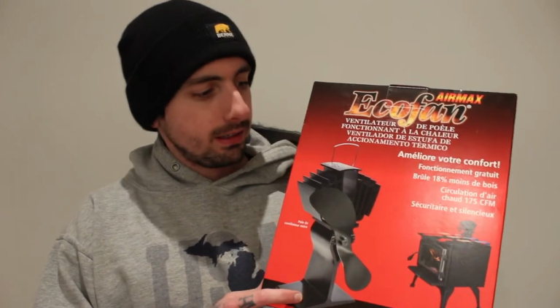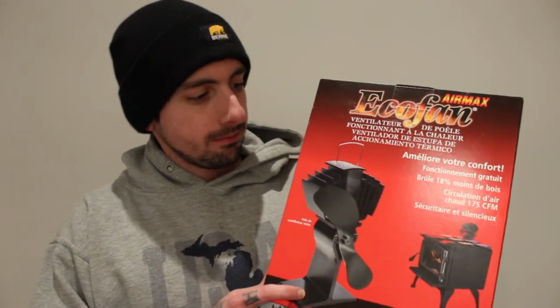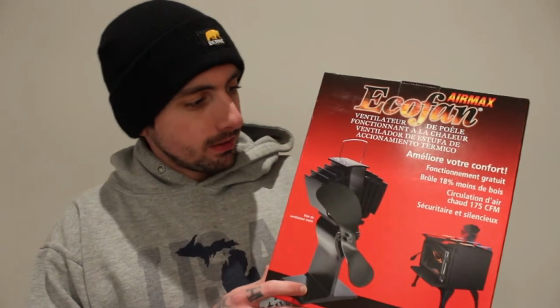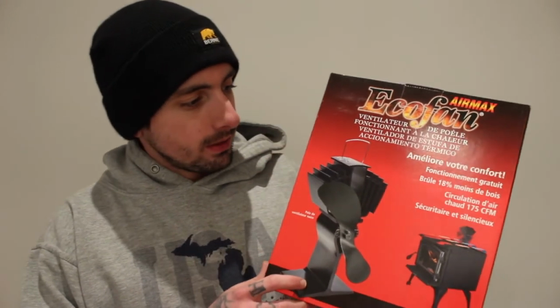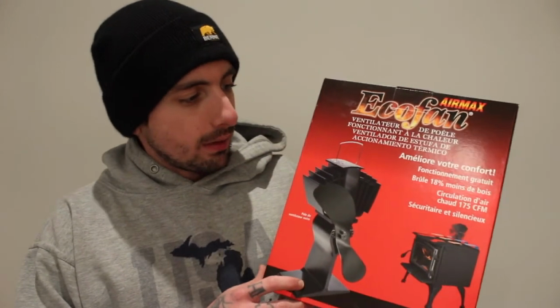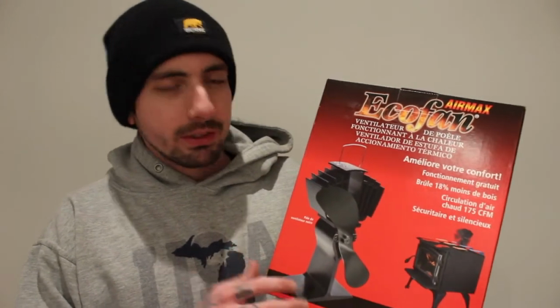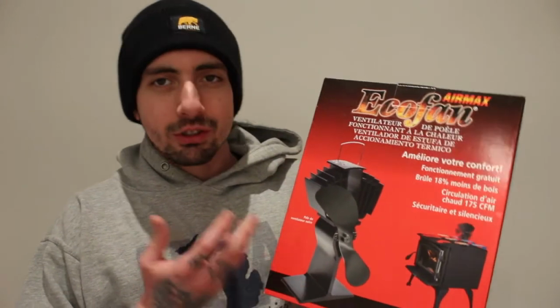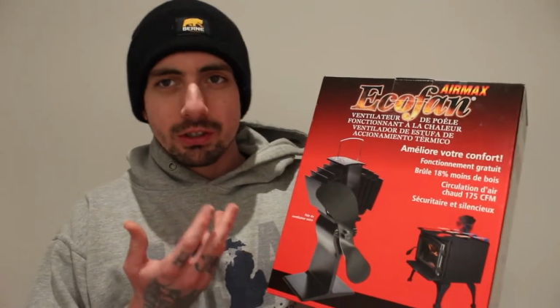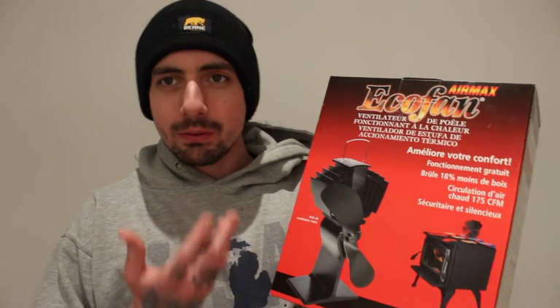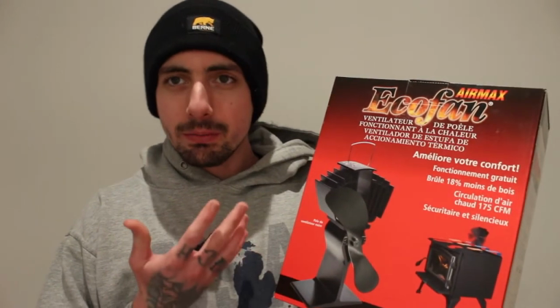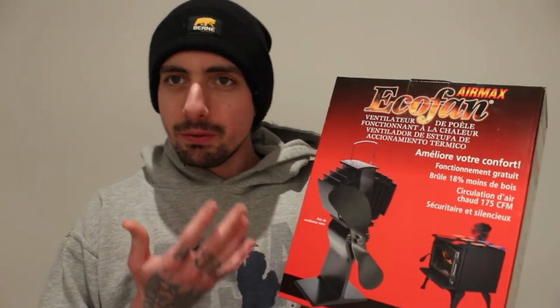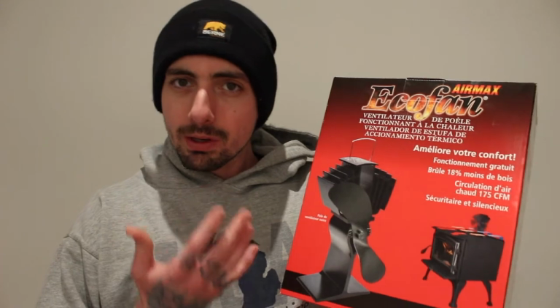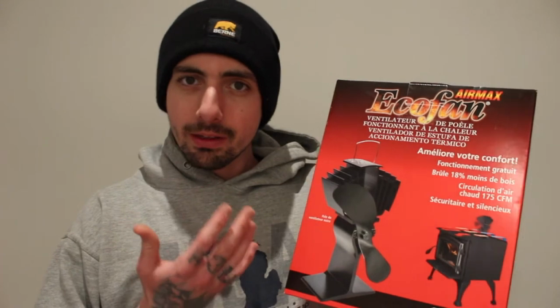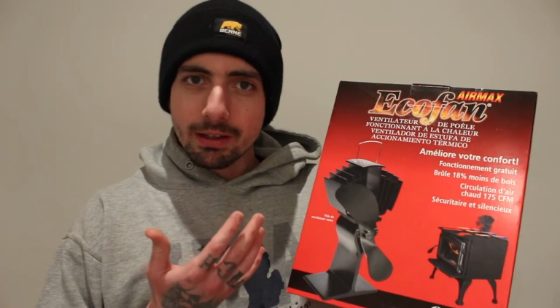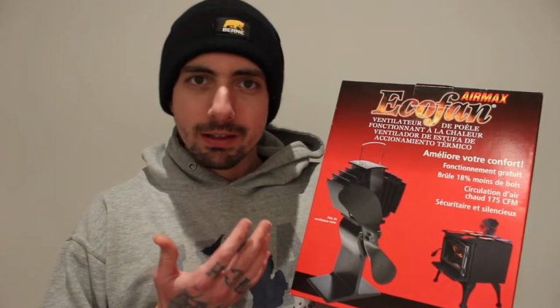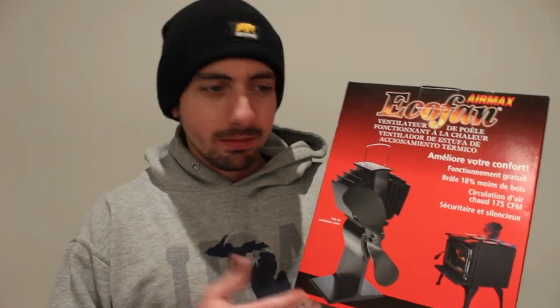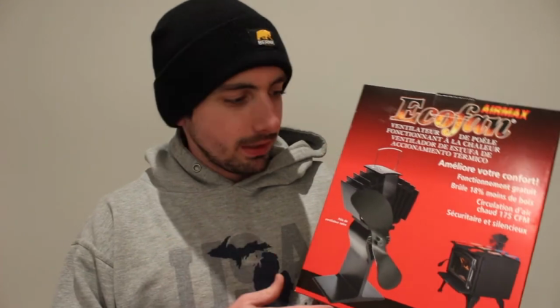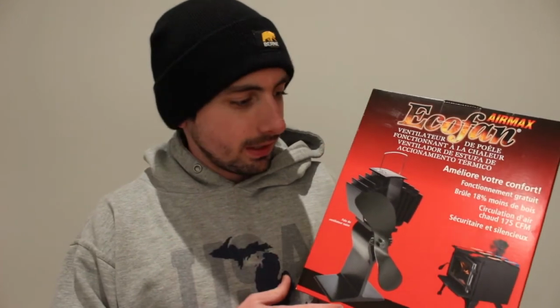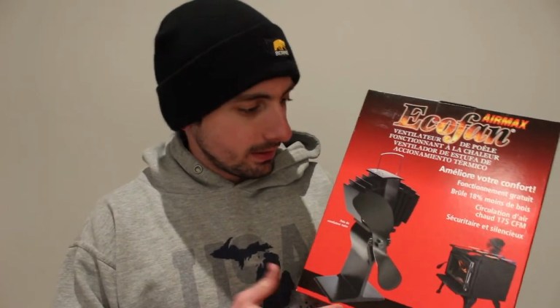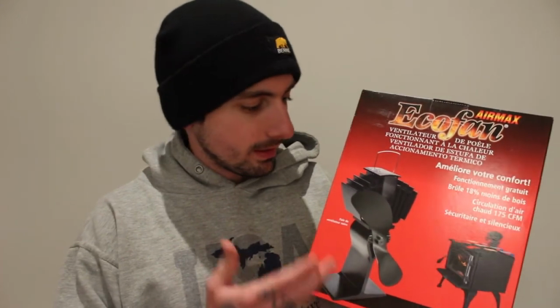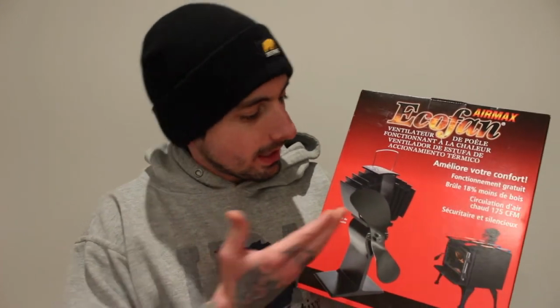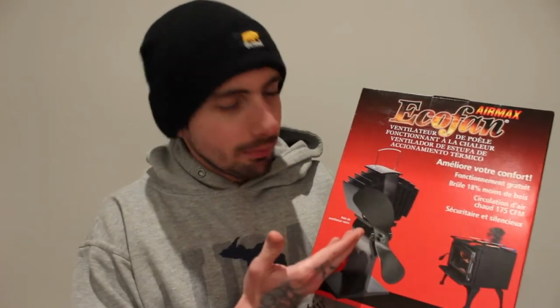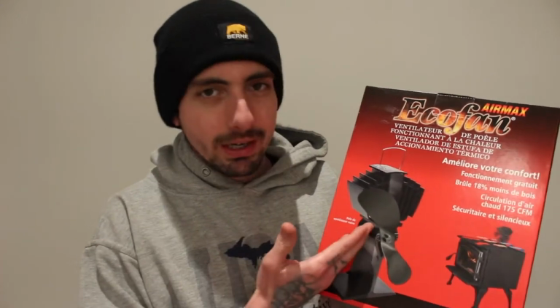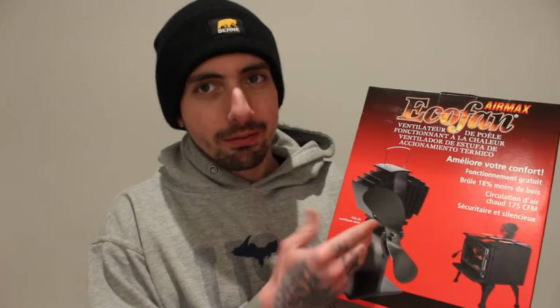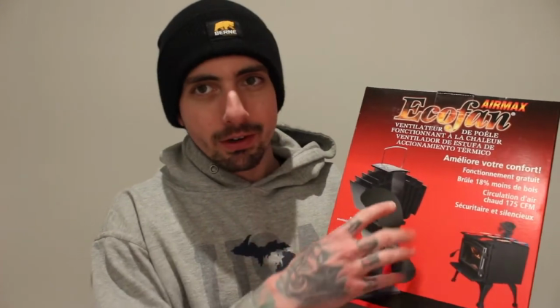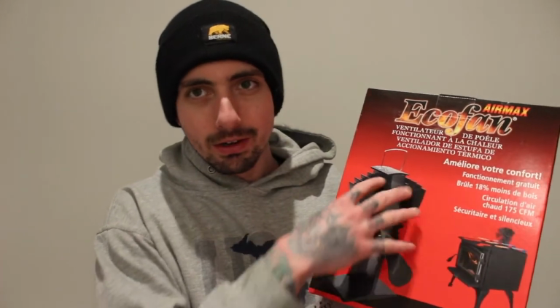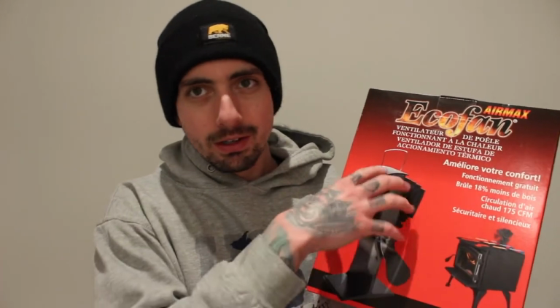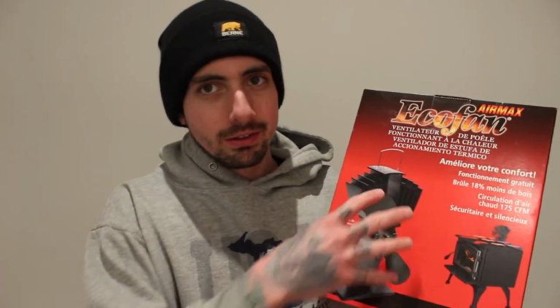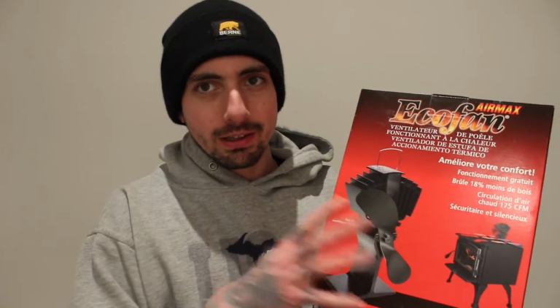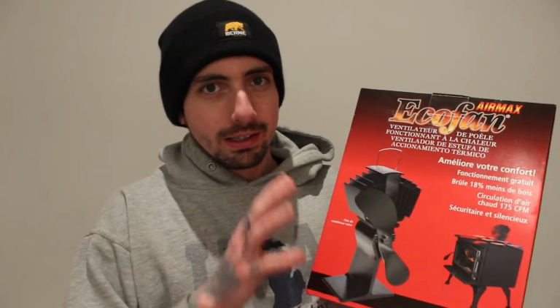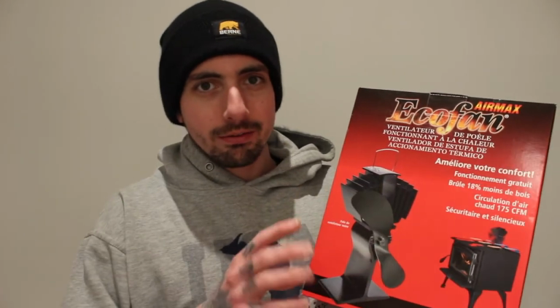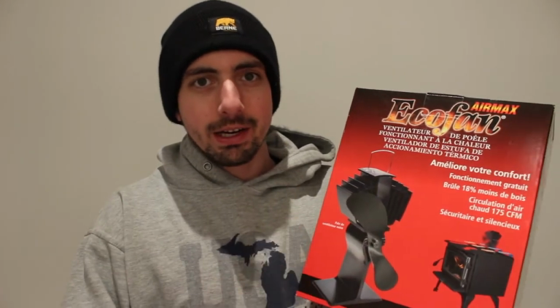I was unsure if it would be worth it, because it's a lot of money for just a little fan.